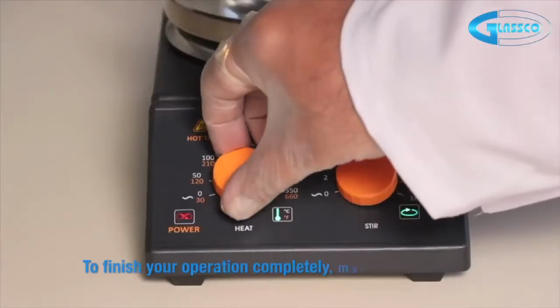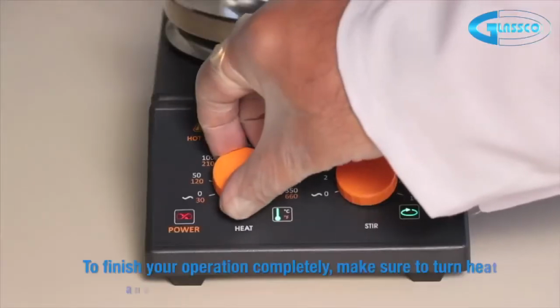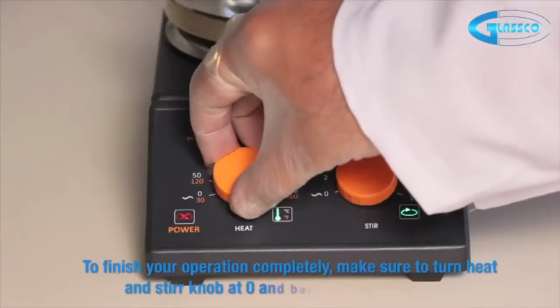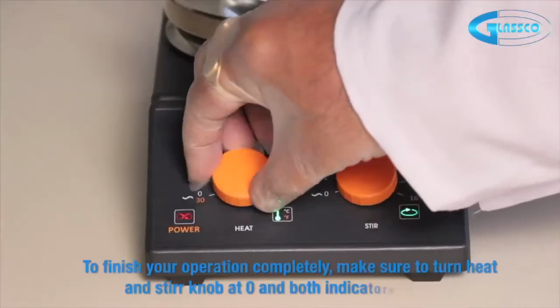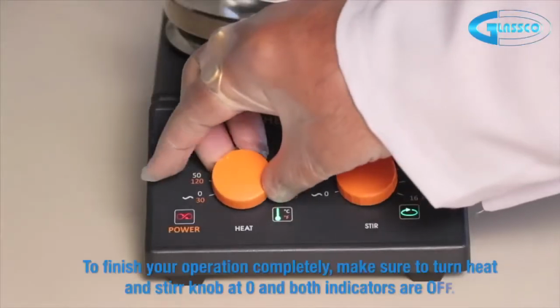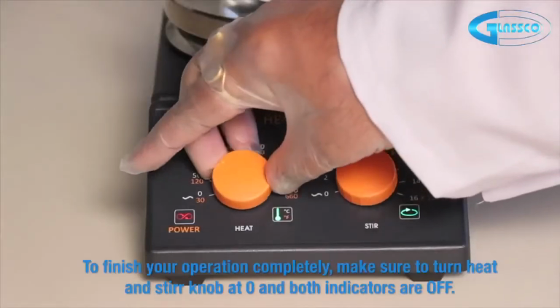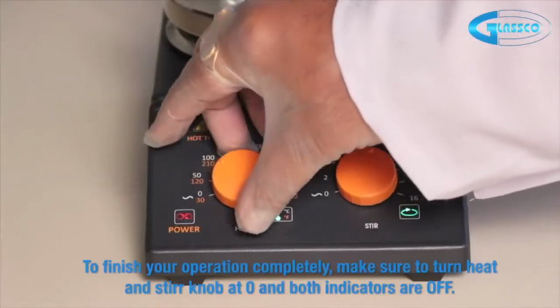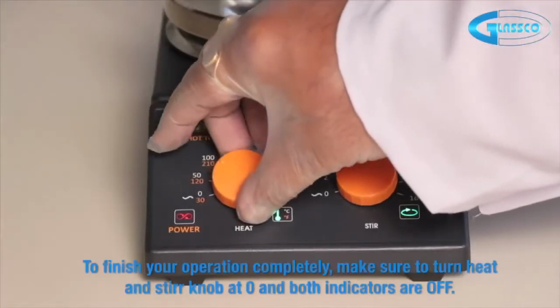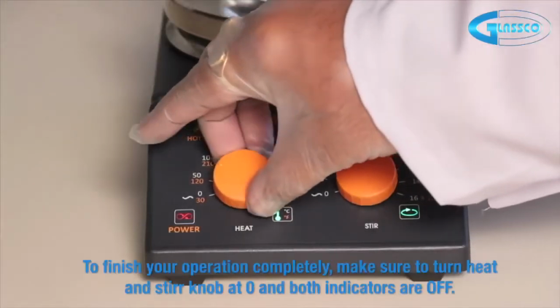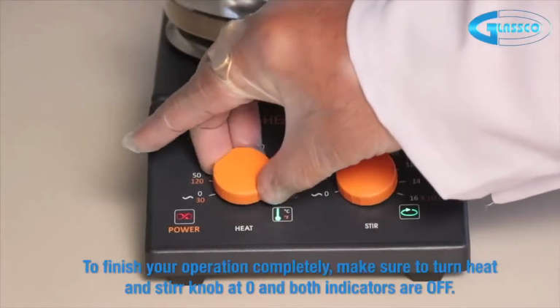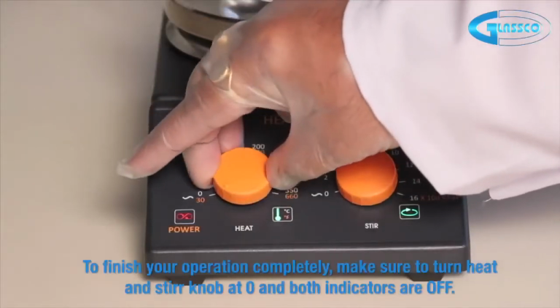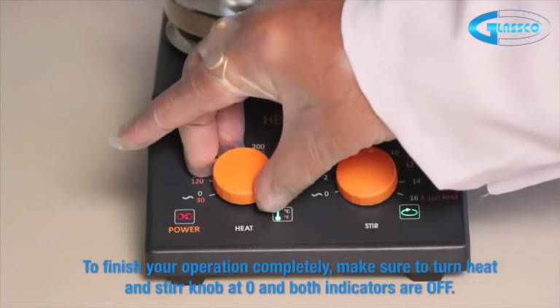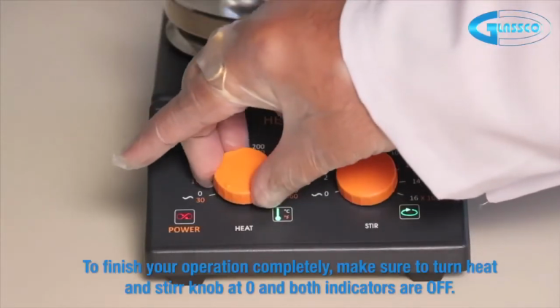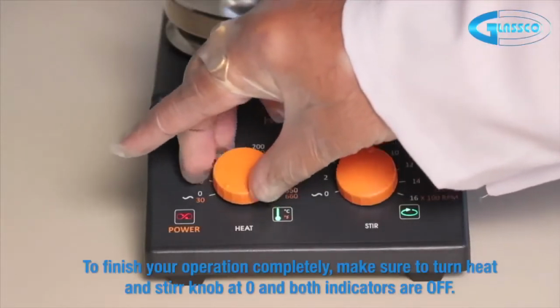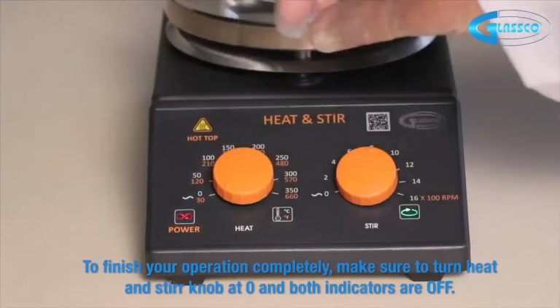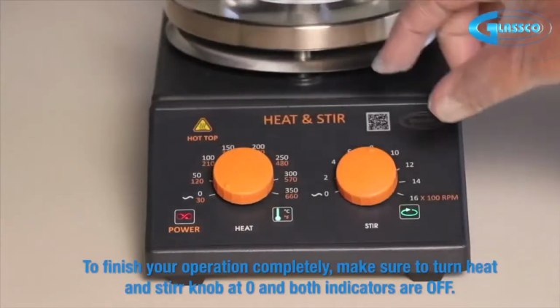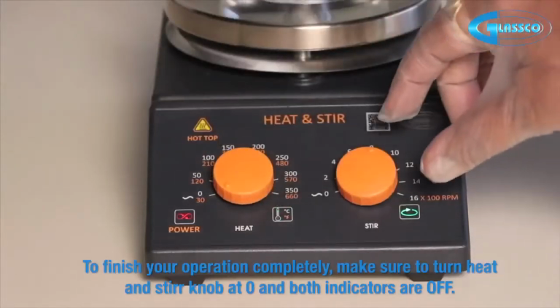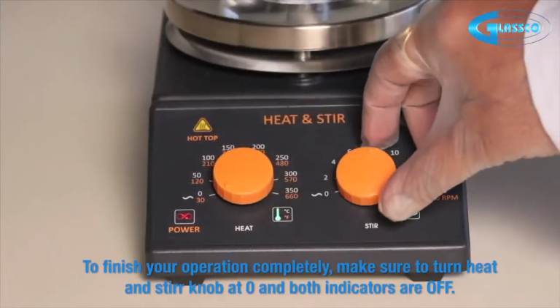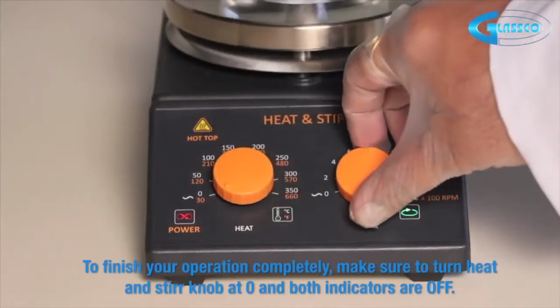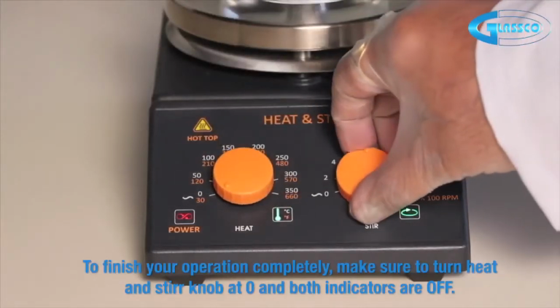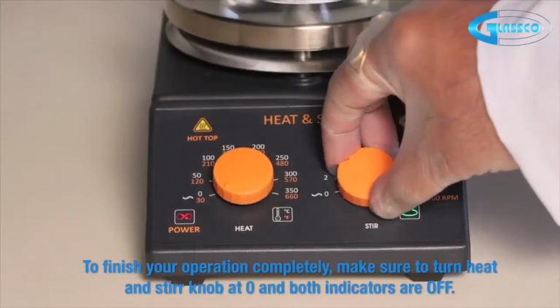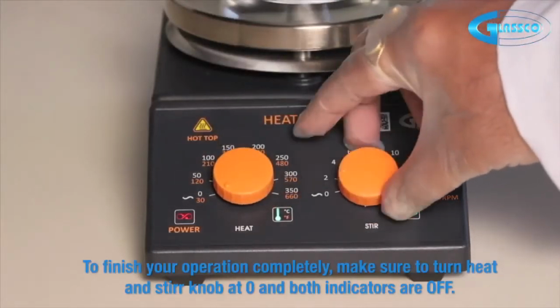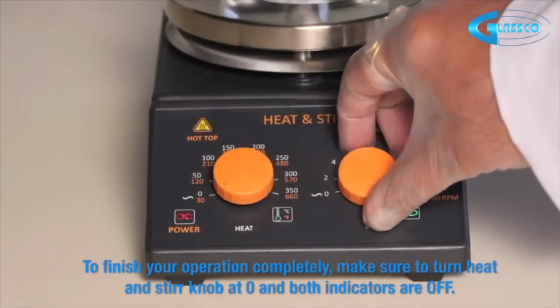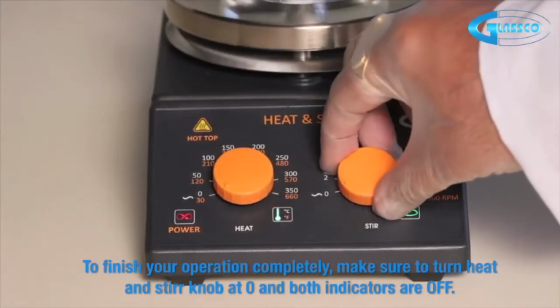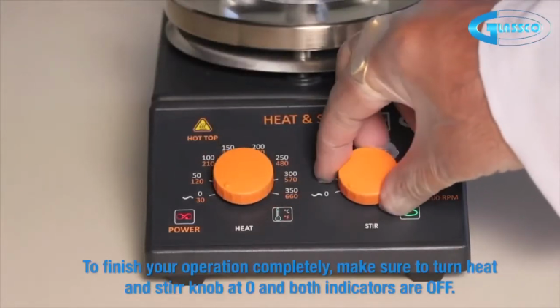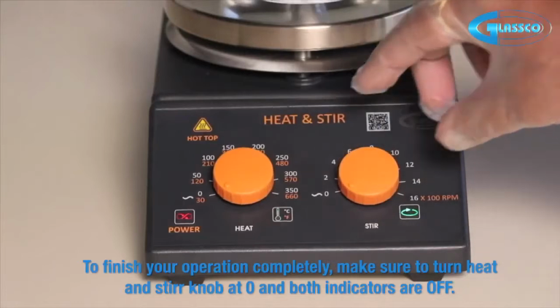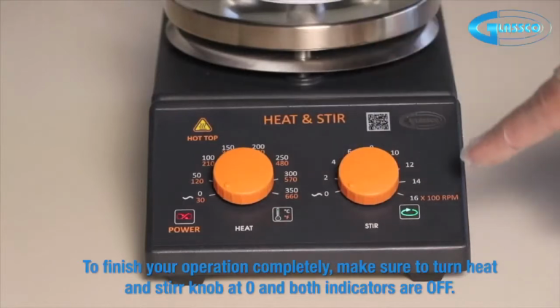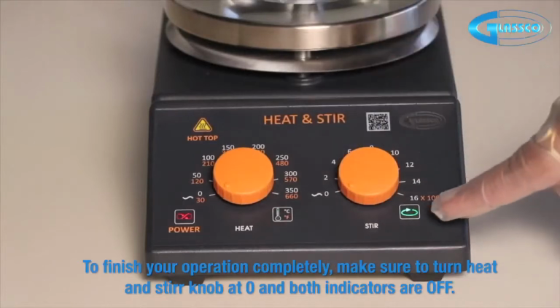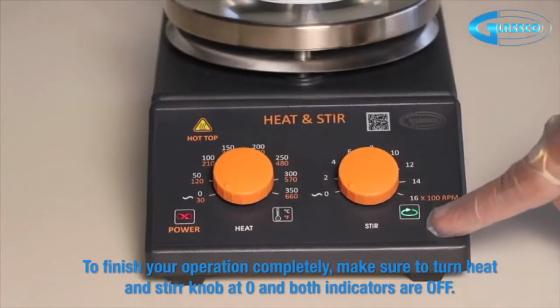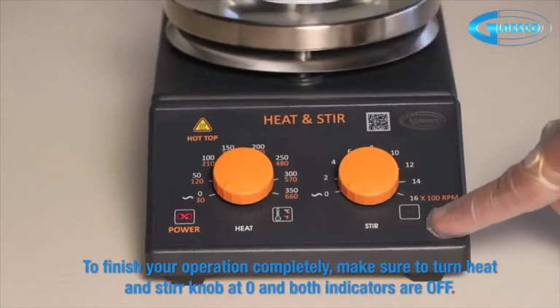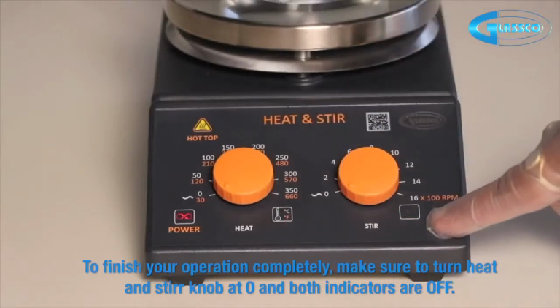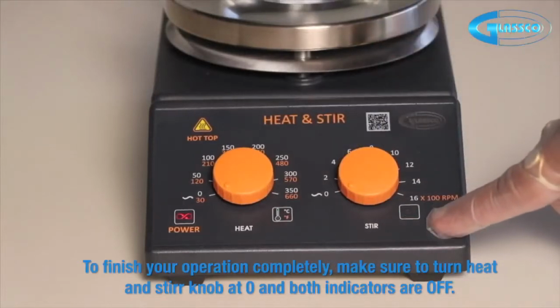To finish your operation completely, make sure to turn the heat and stir knob to zero and confirm that both indicators are off.